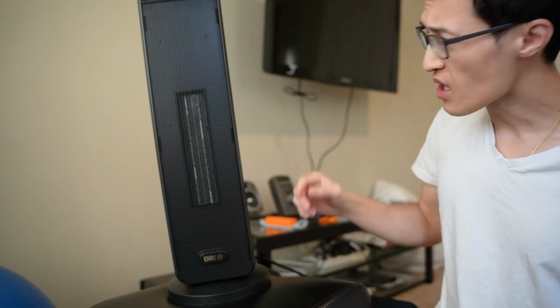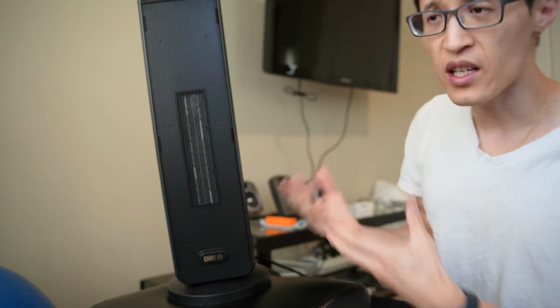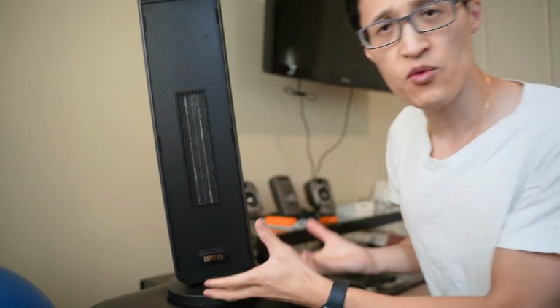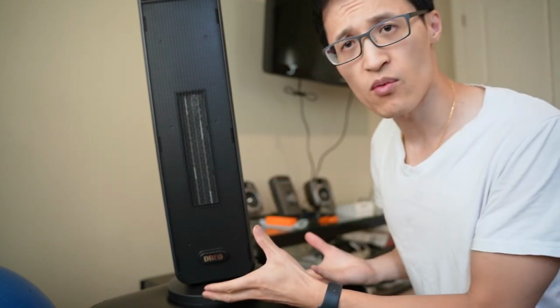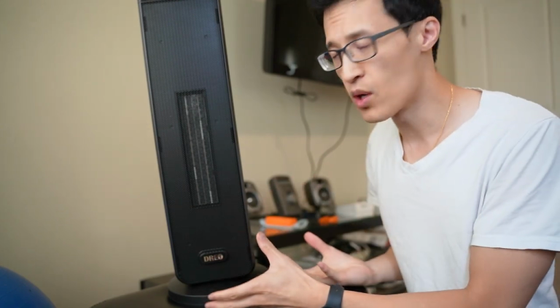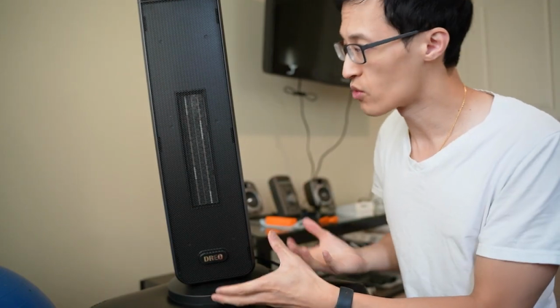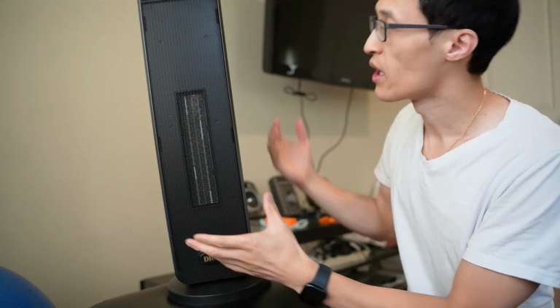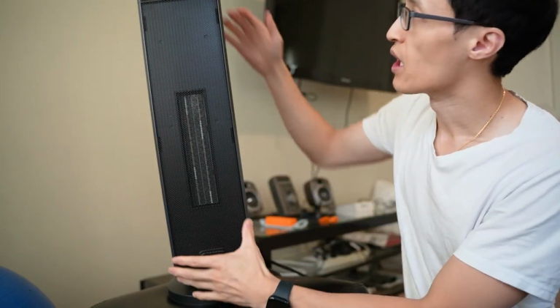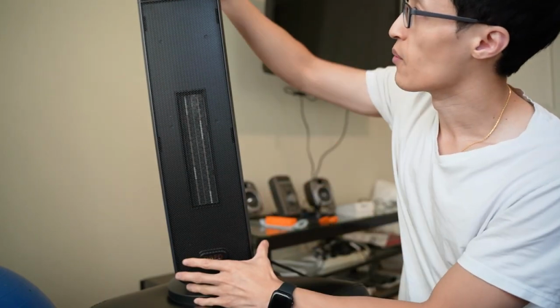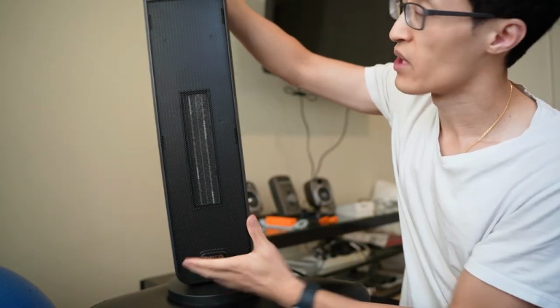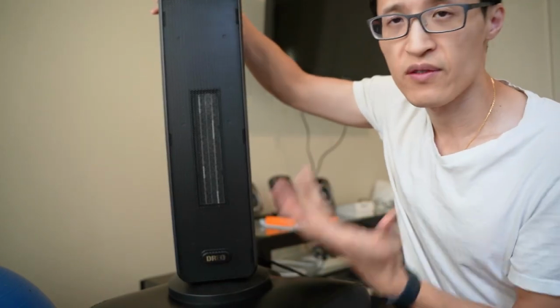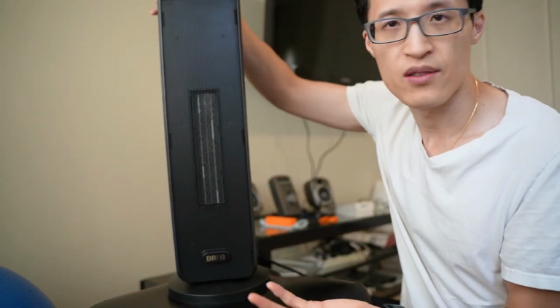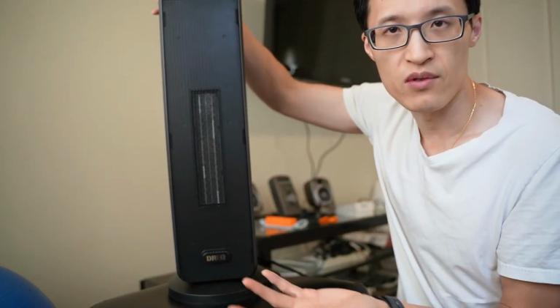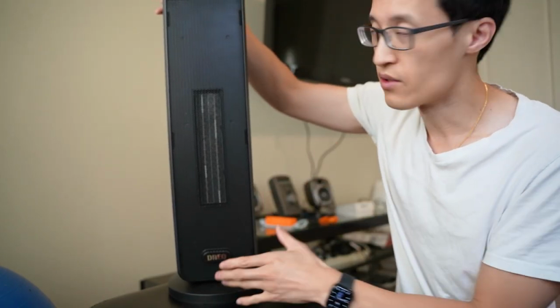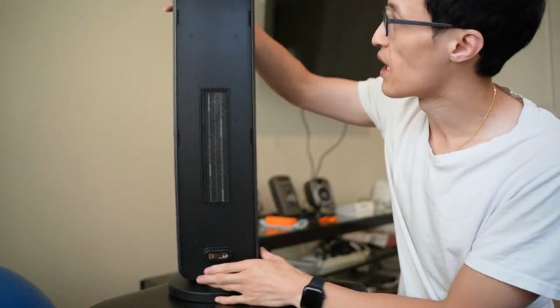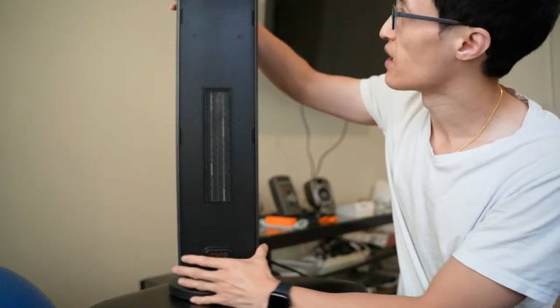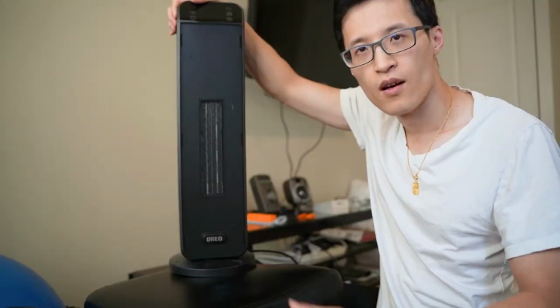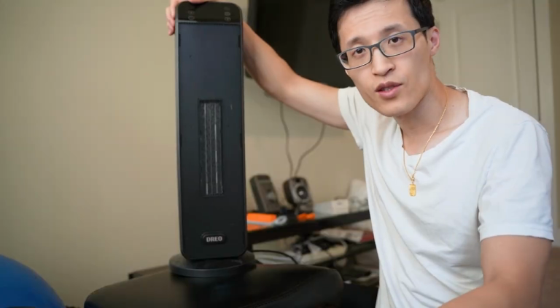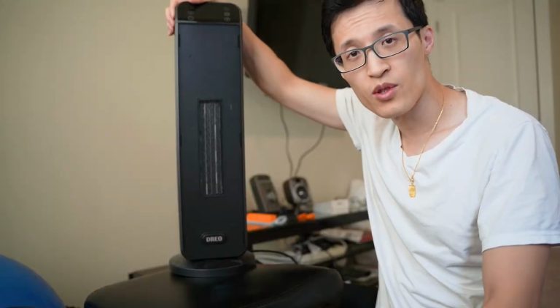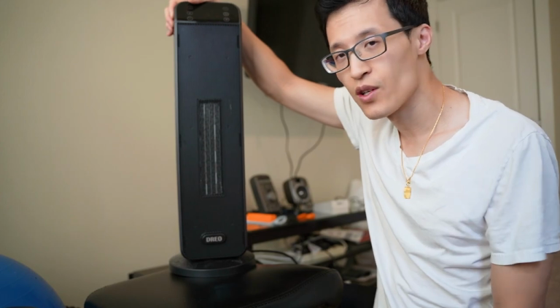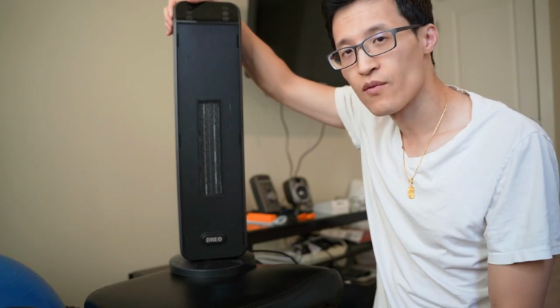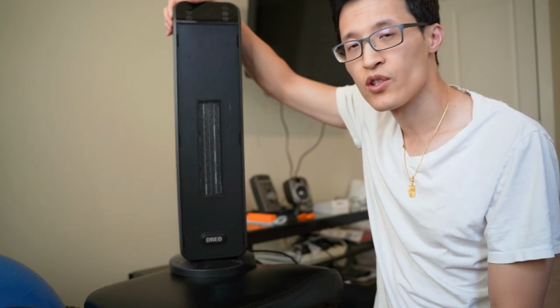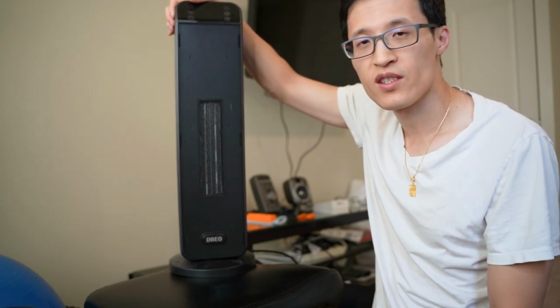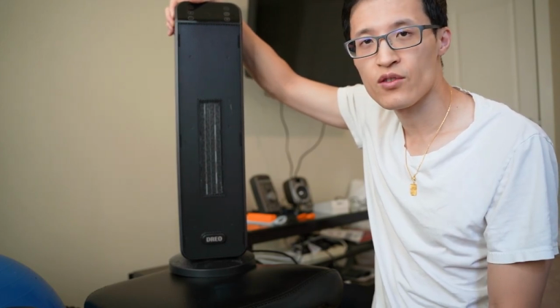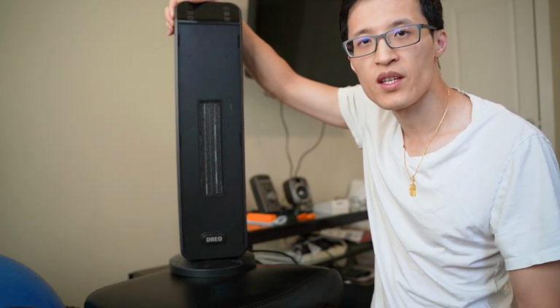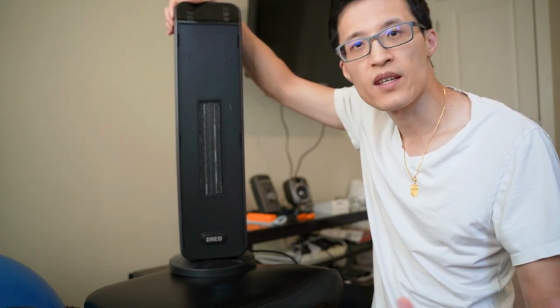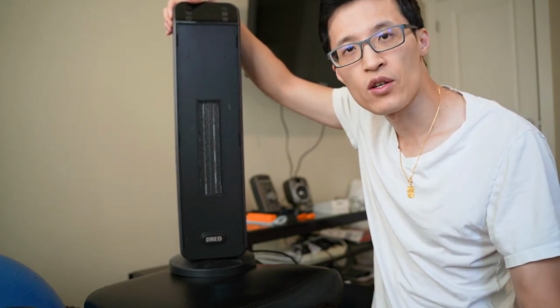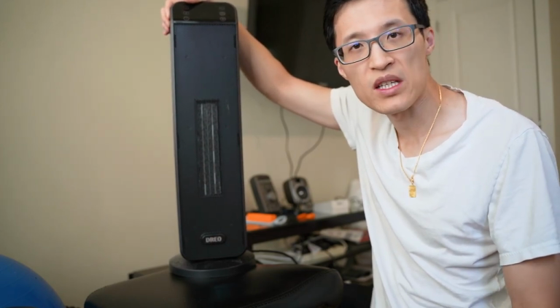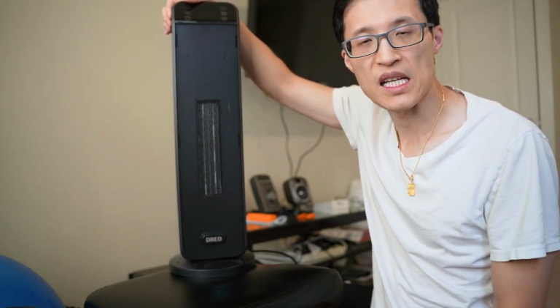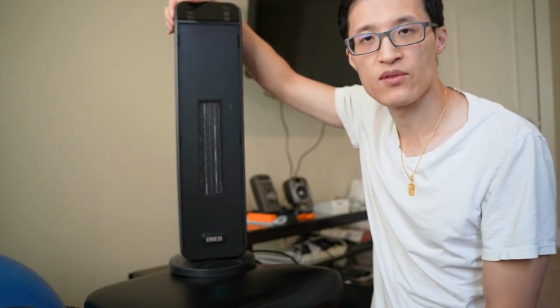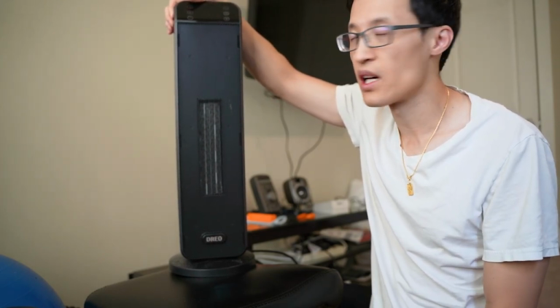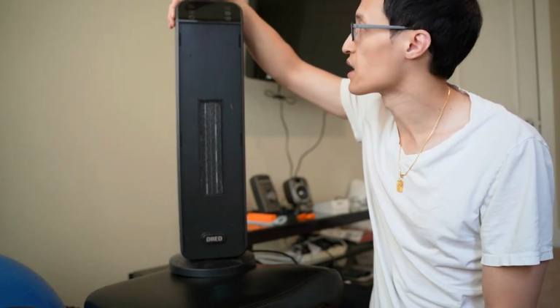It comes with a remote but we often don't really use that. Alright, so I'm going to turn it on for you just so you can hear what it sounds like.